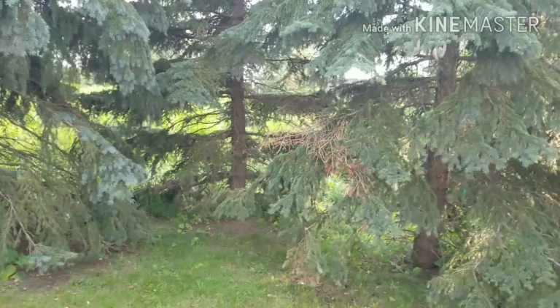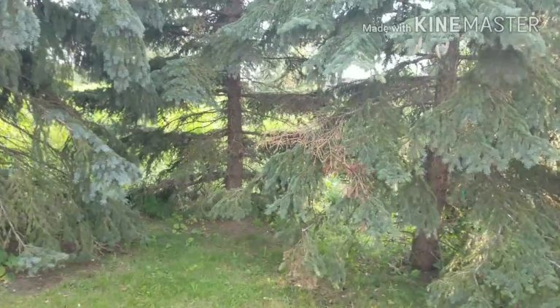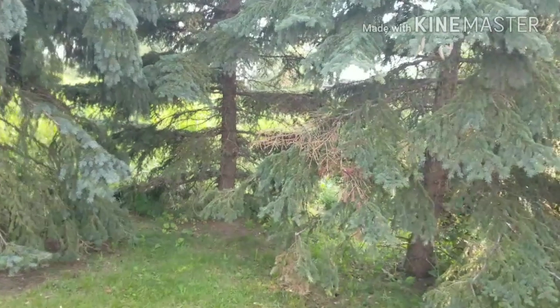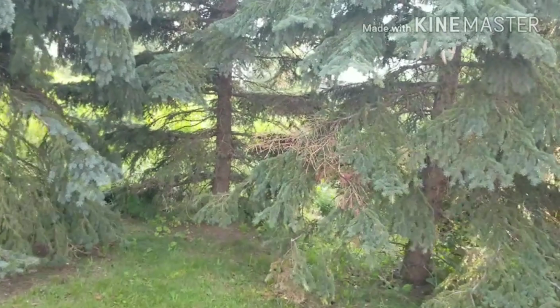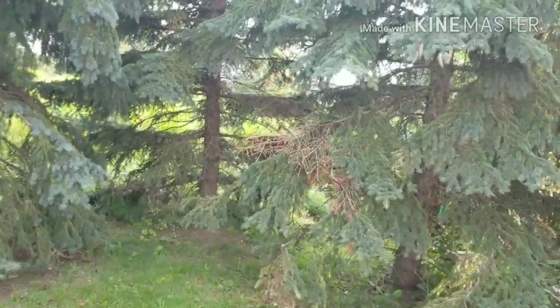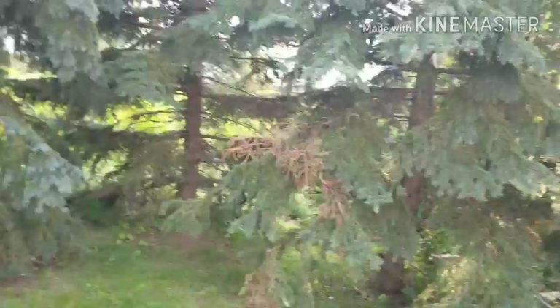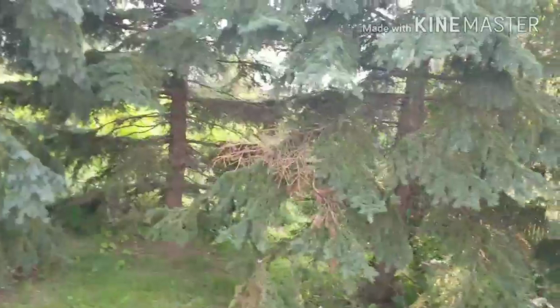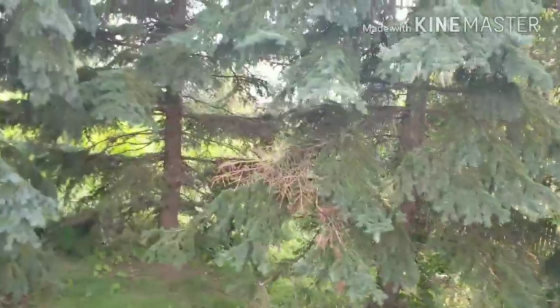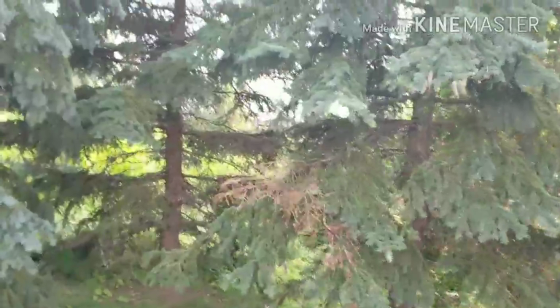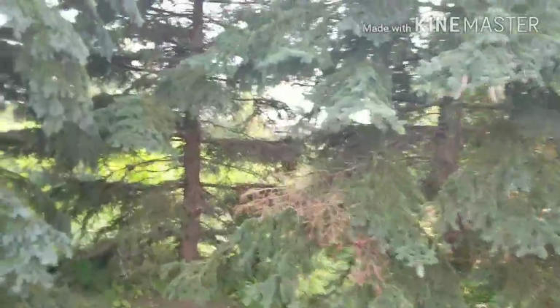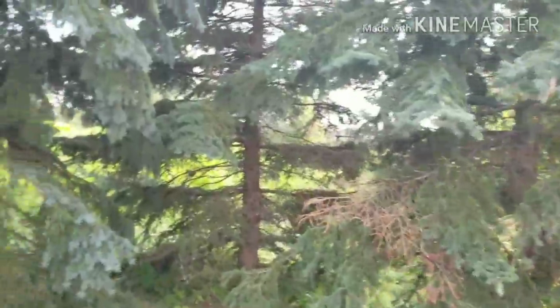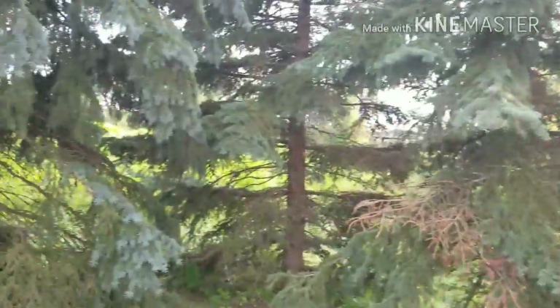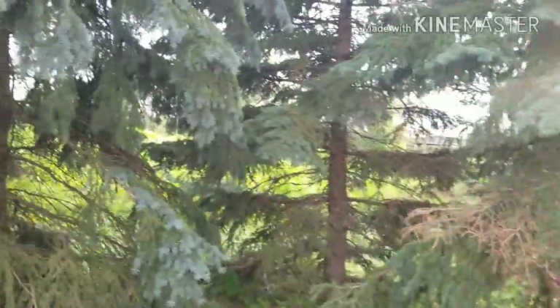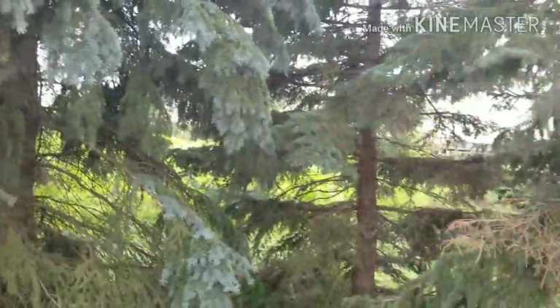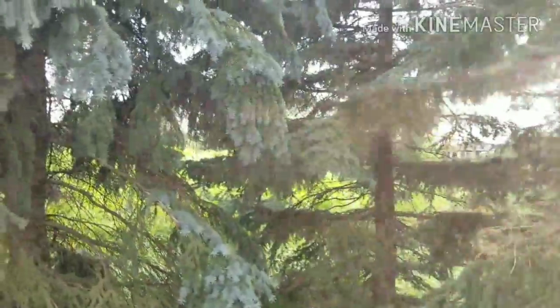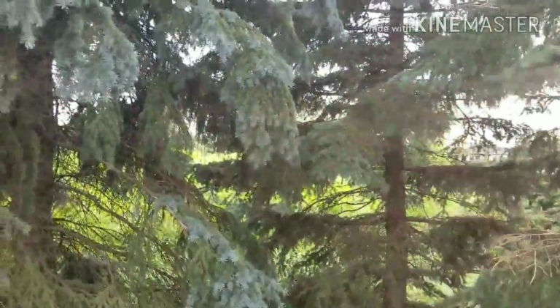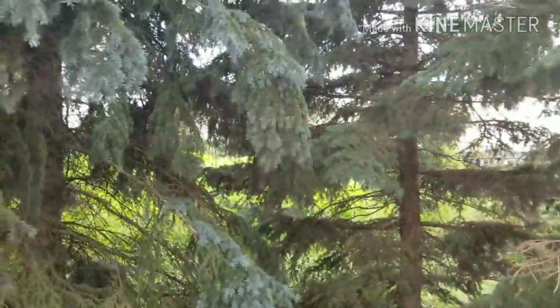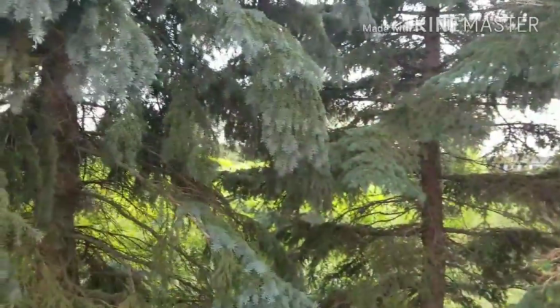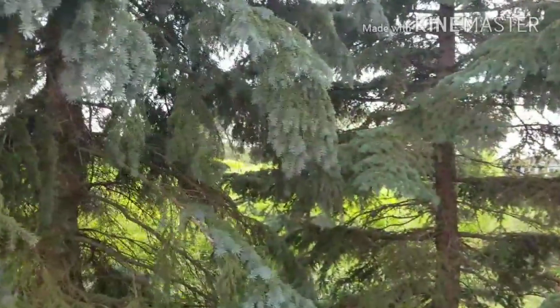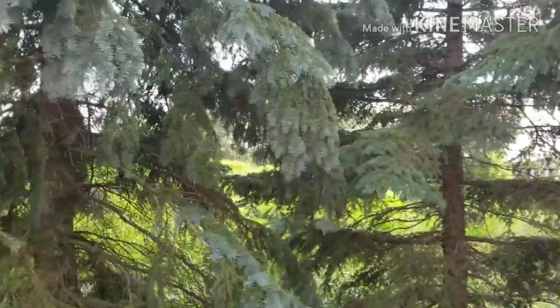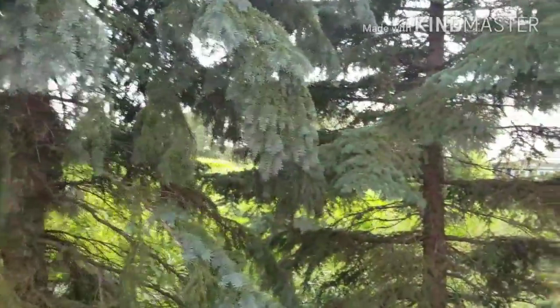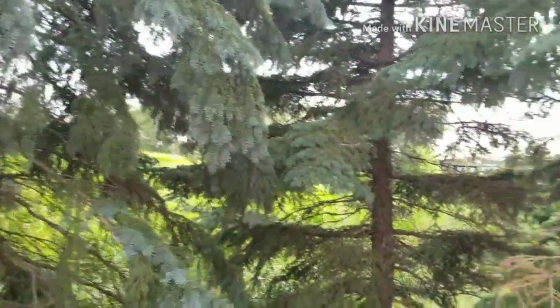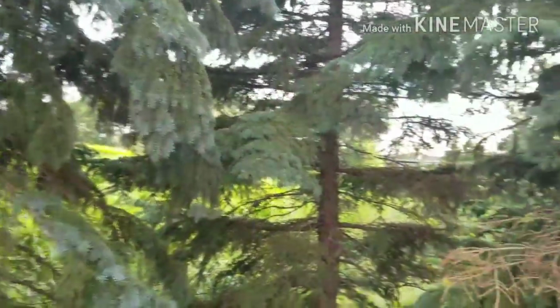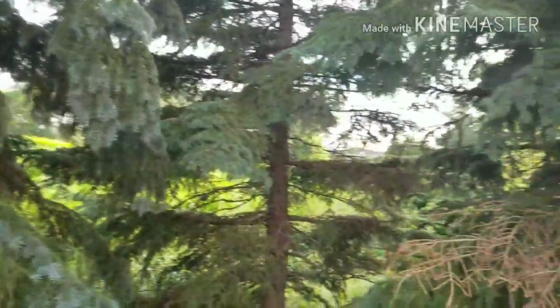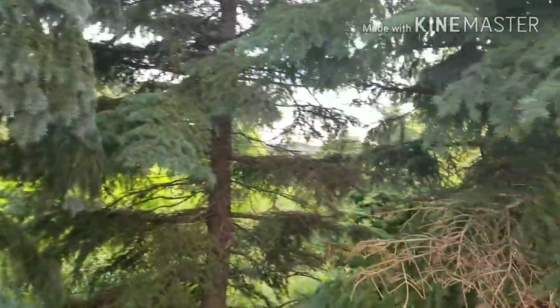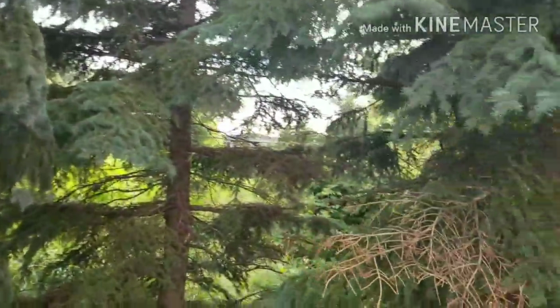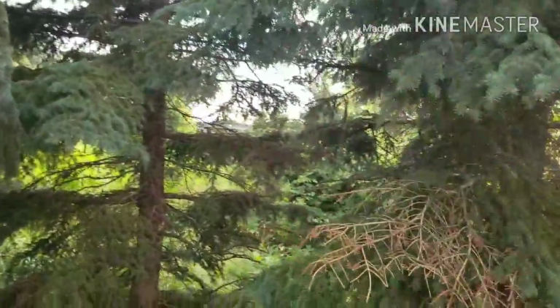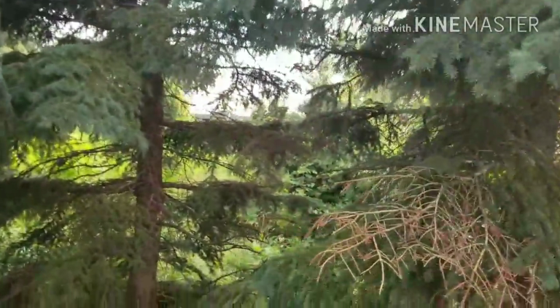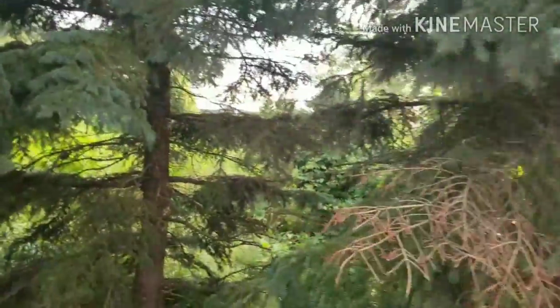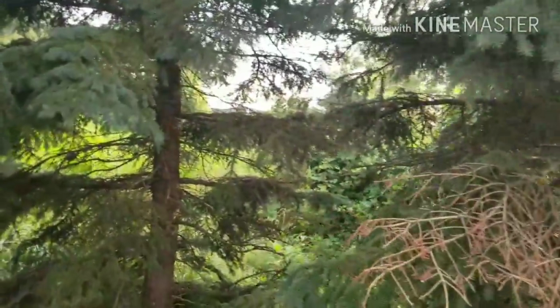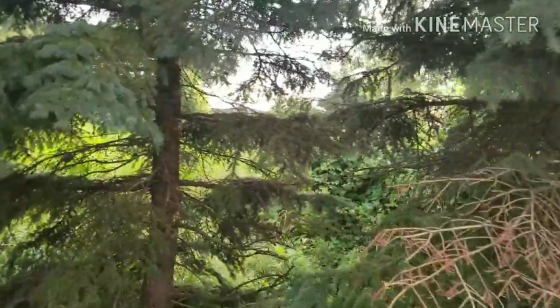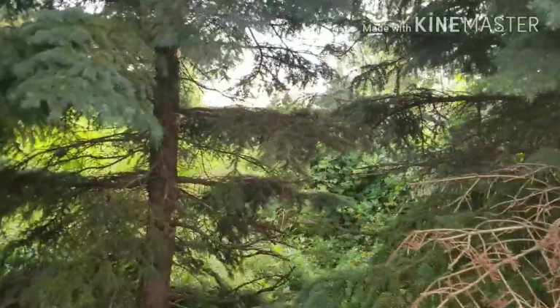Our next cache location brings us to these sort of pine trees. Maybe we'll have better luck at this cache than we did the last one.